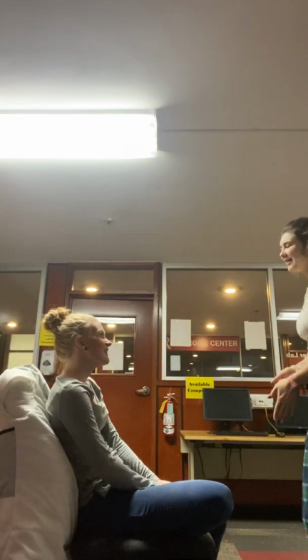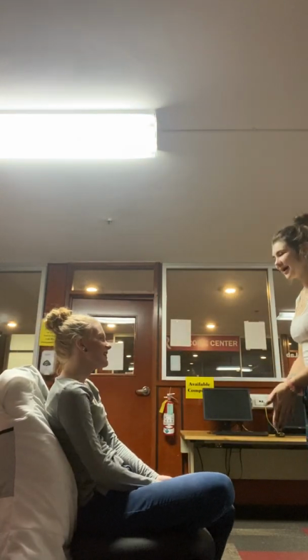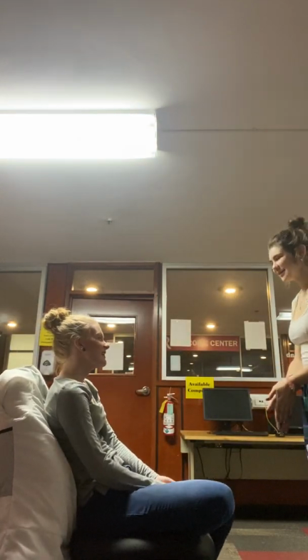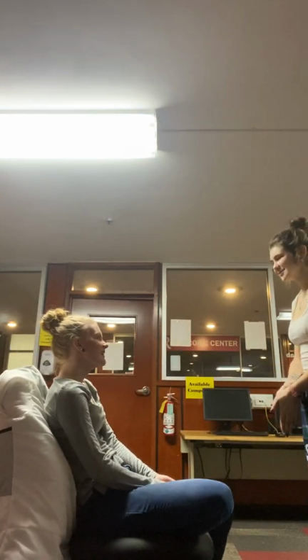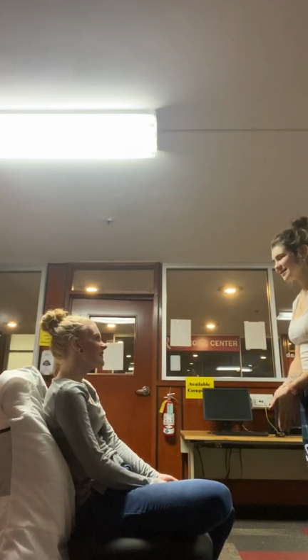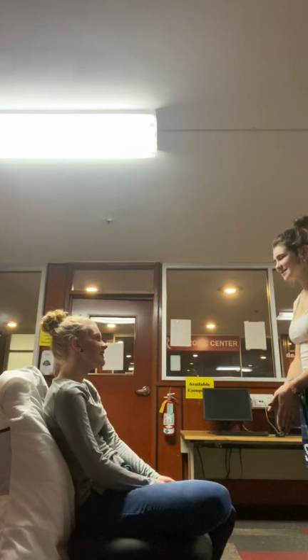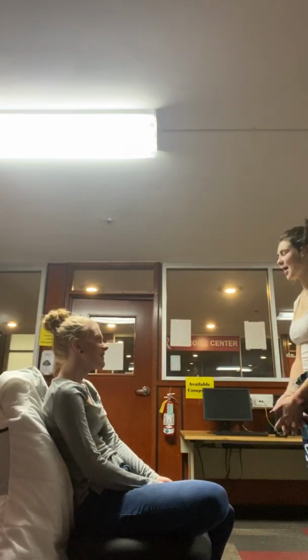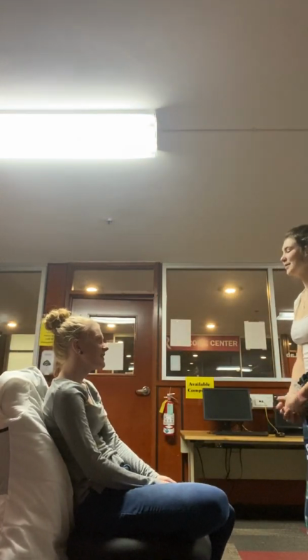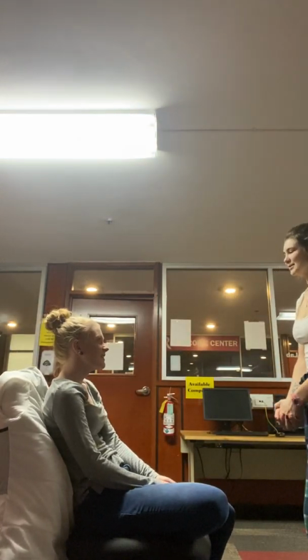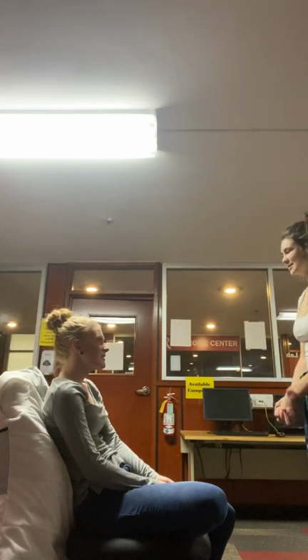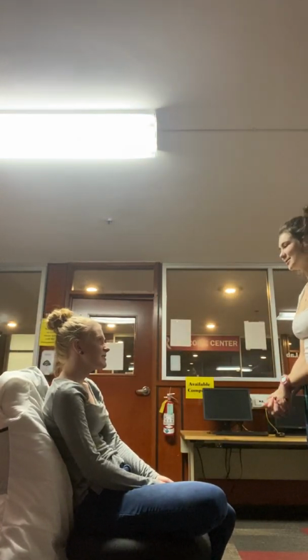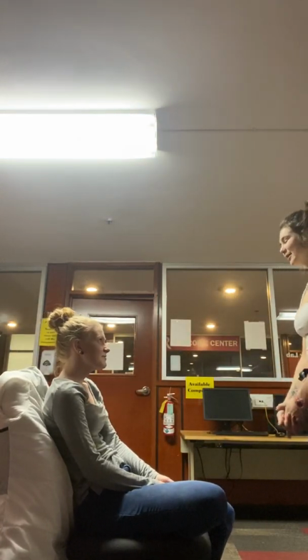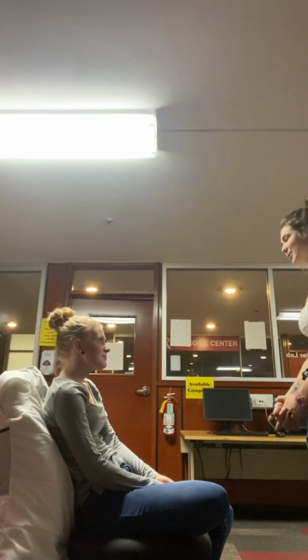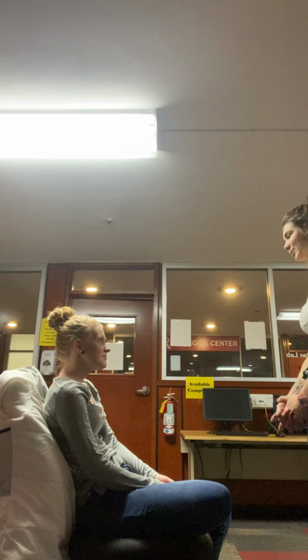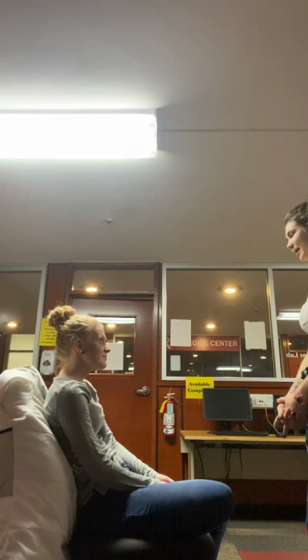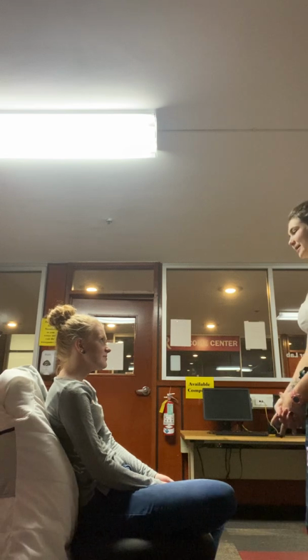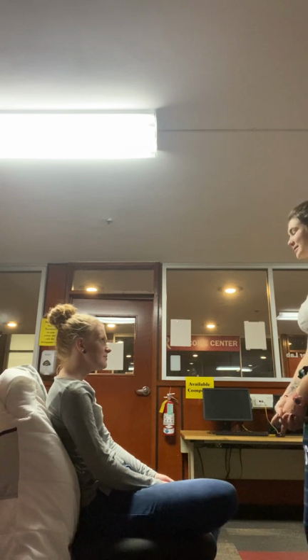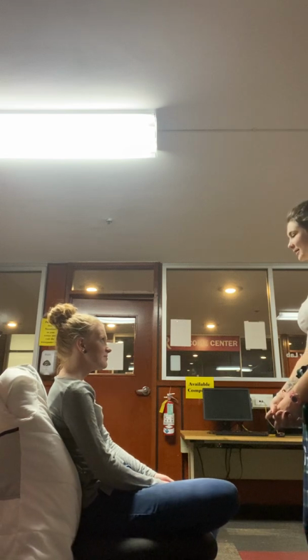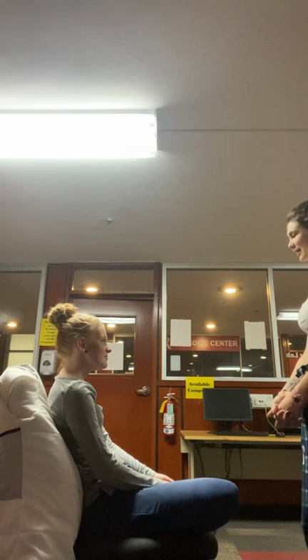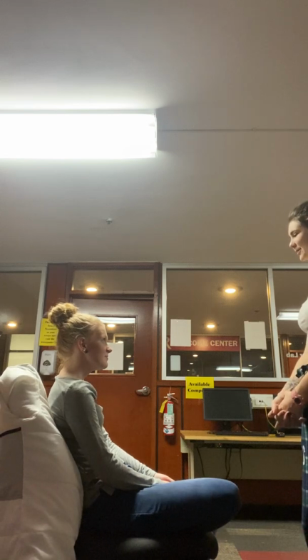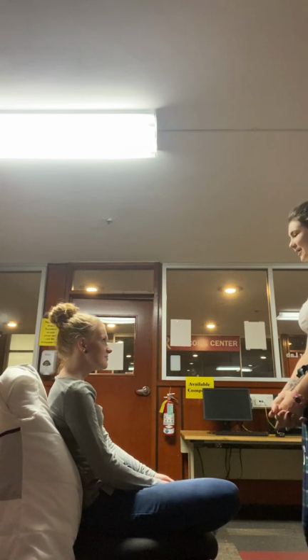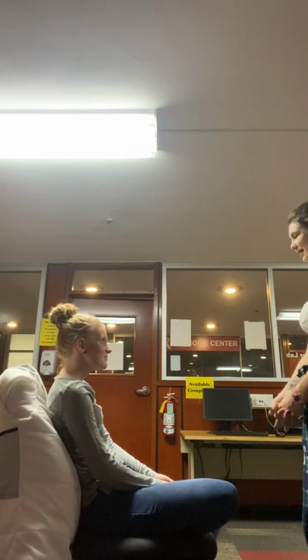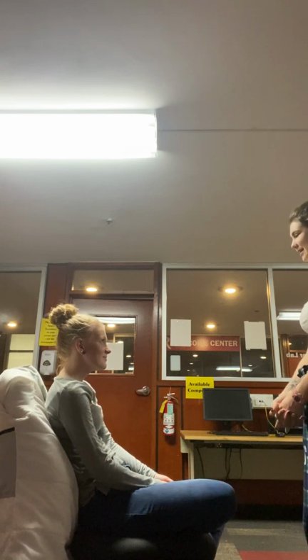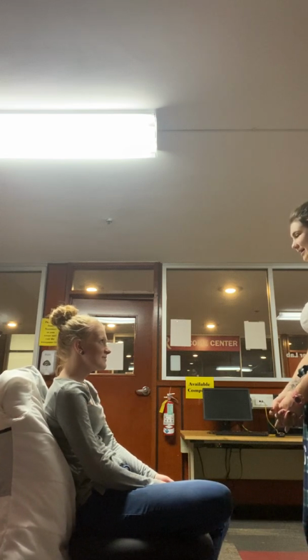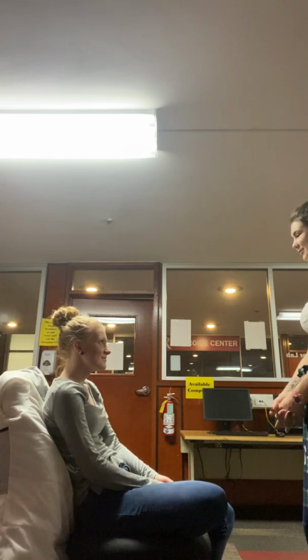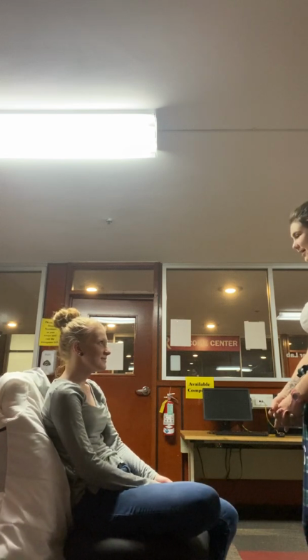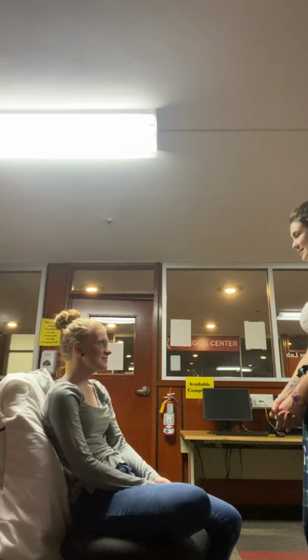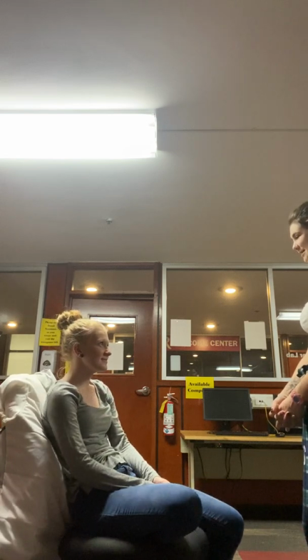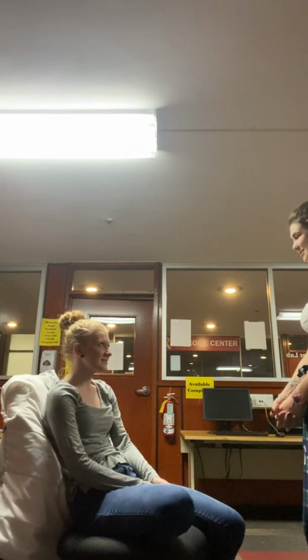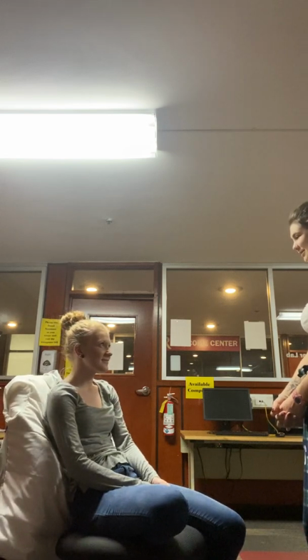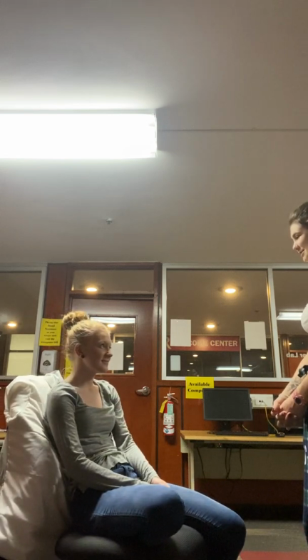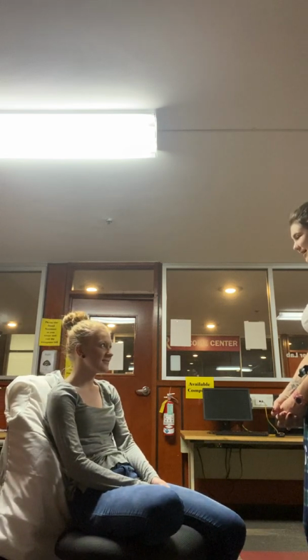Hi, my name is Alyssa. I'm a nursing student at Lindor-Ryne. Is it okay if I do a head, neck, and lymphatics assessment on you today?